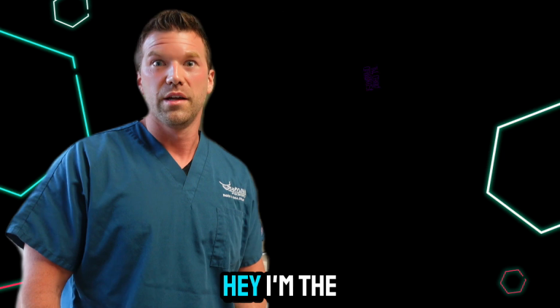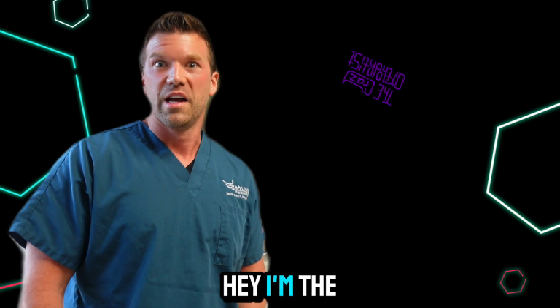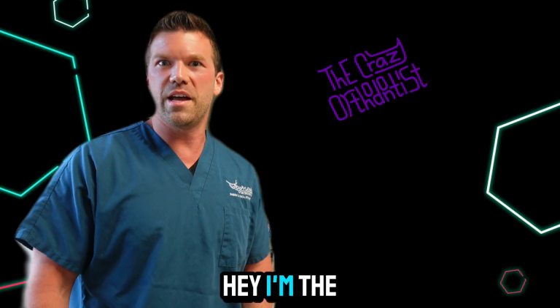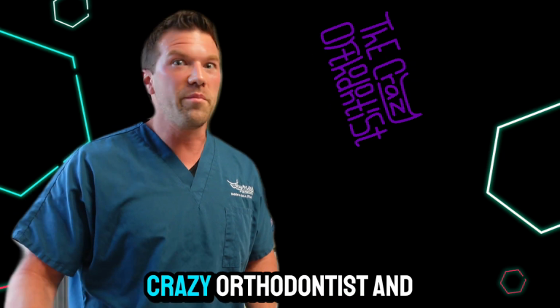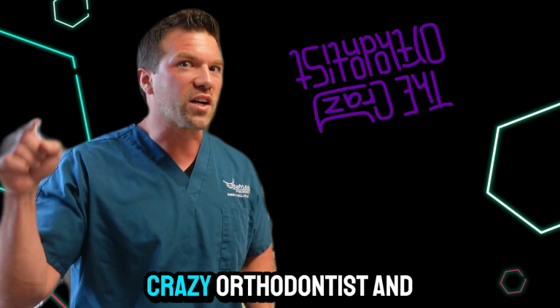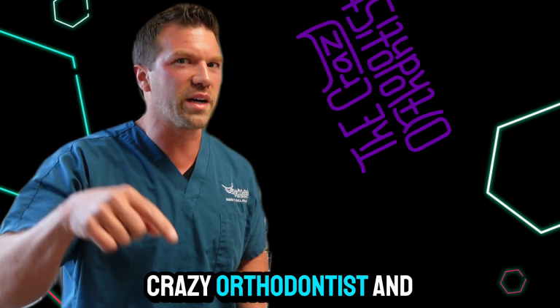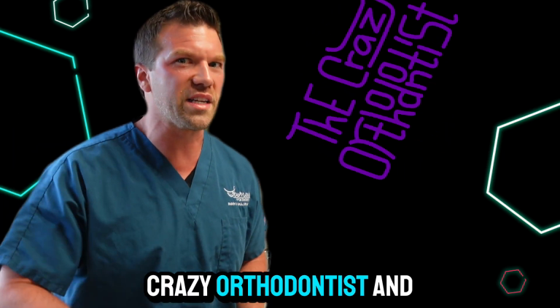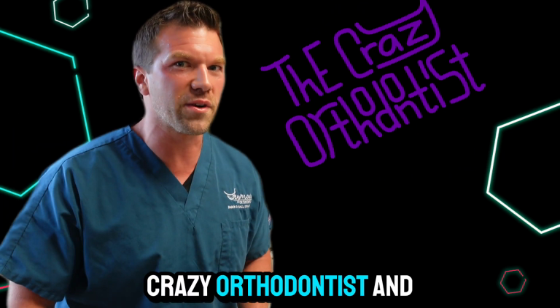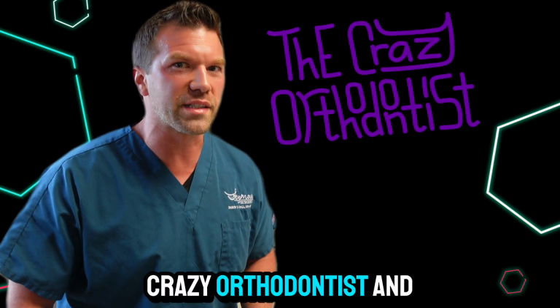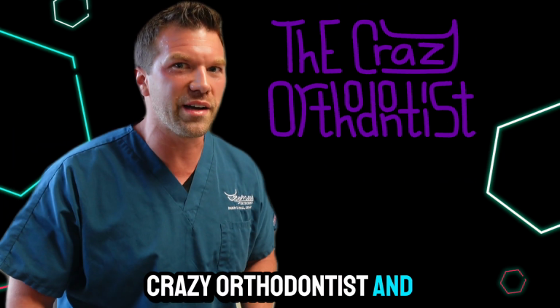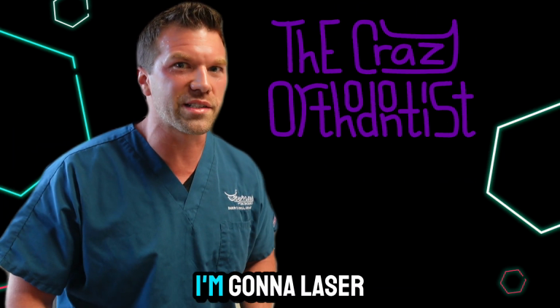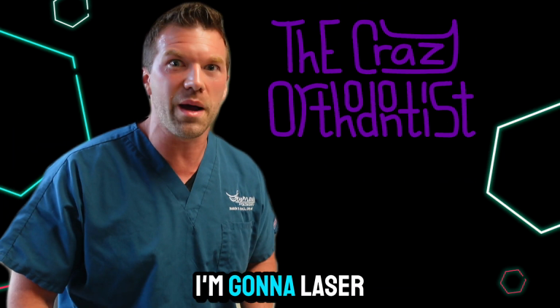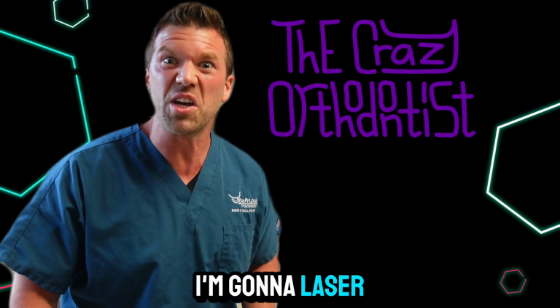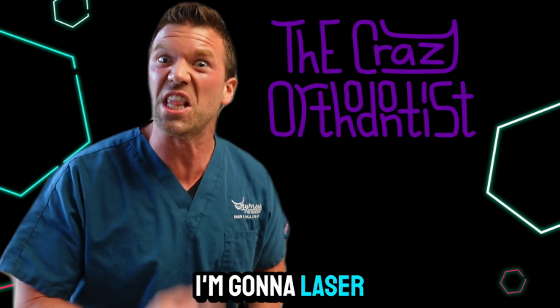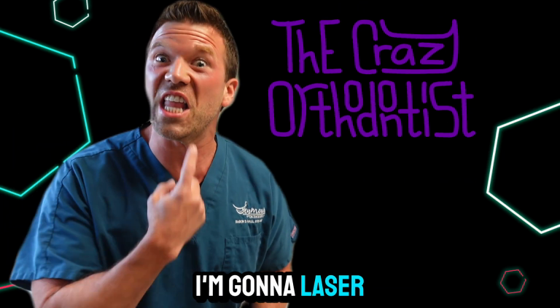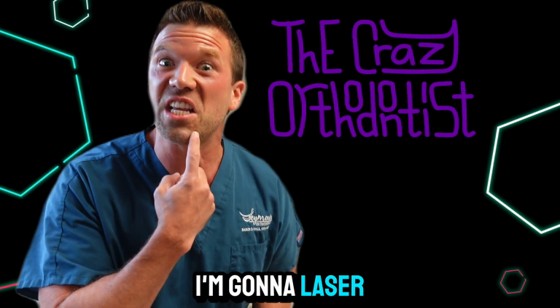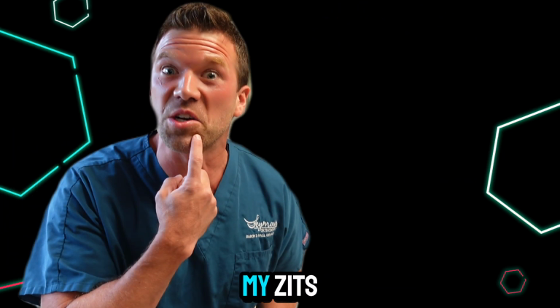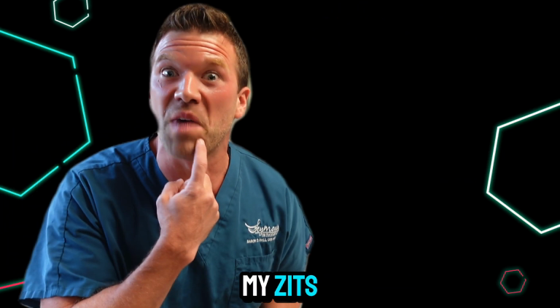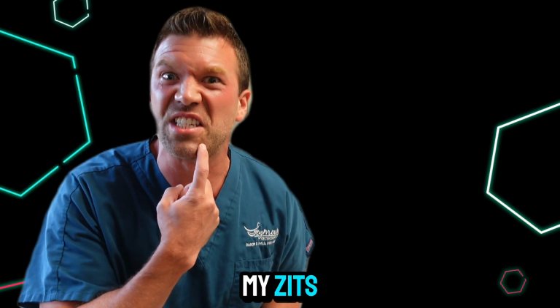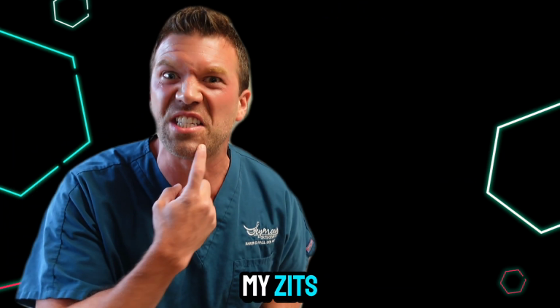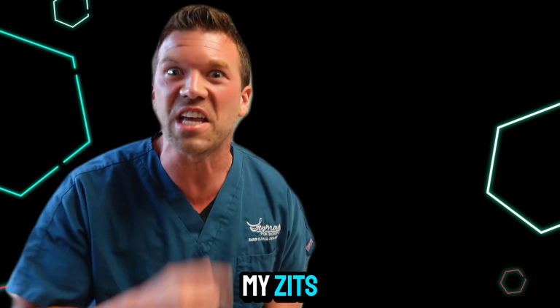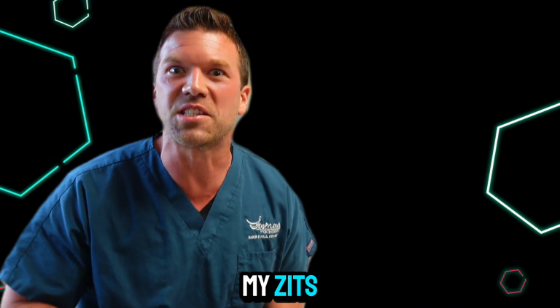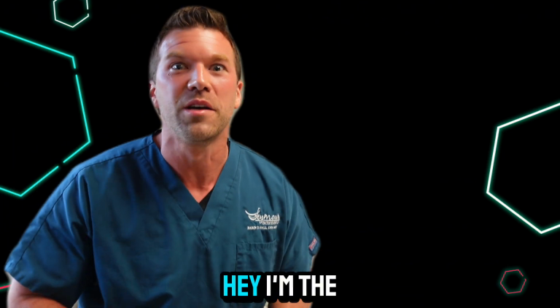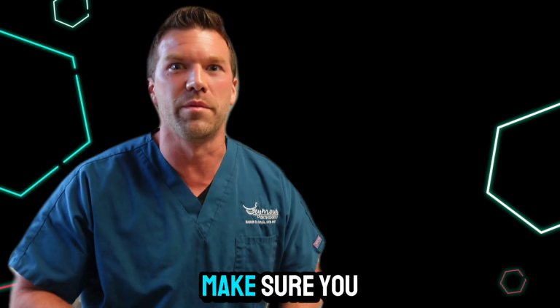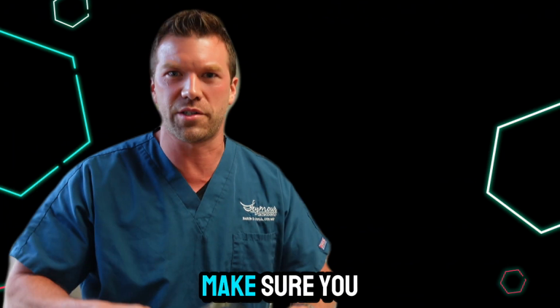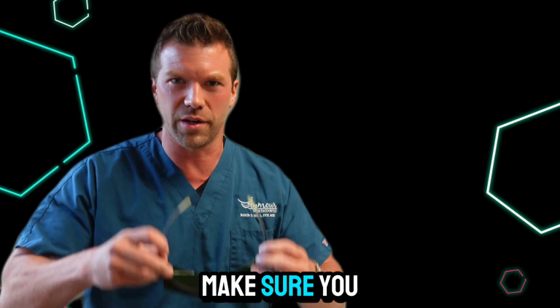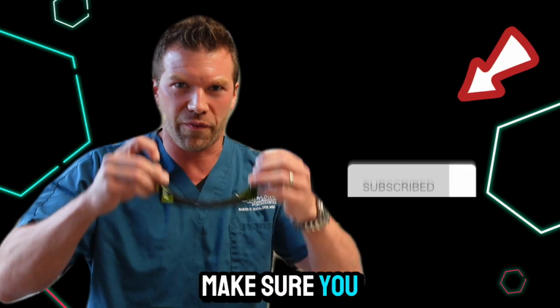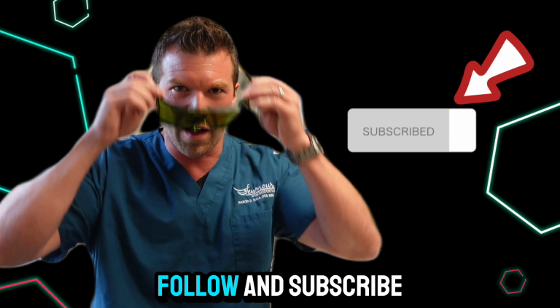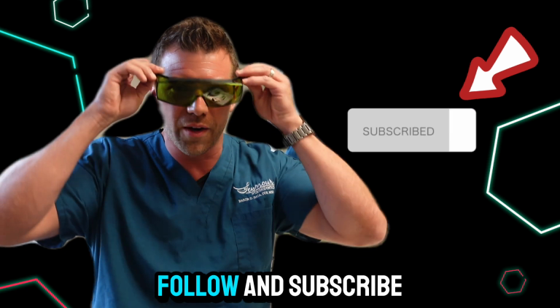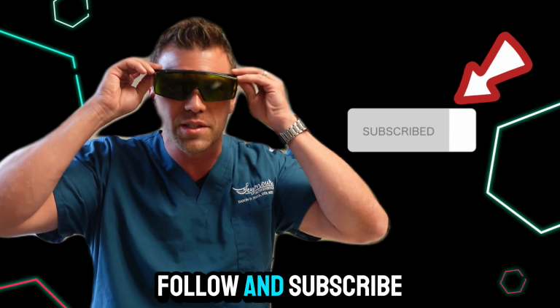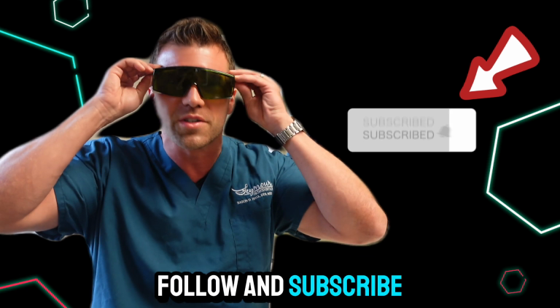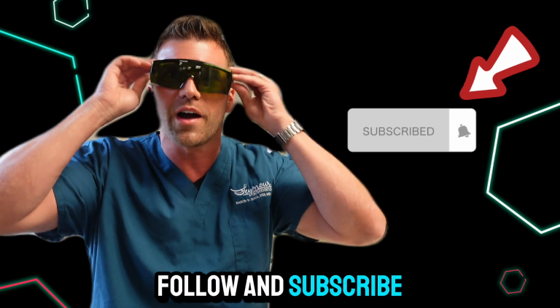Hey, I'm the crazy orthodontist and I'm going to laser my zits — but make sure you follow and subscribe.